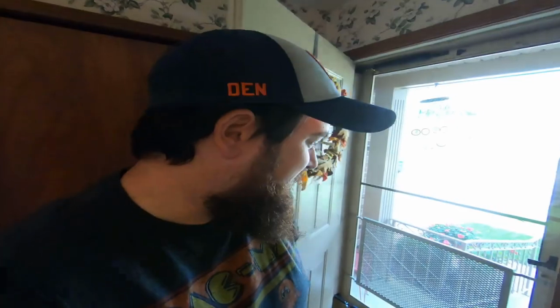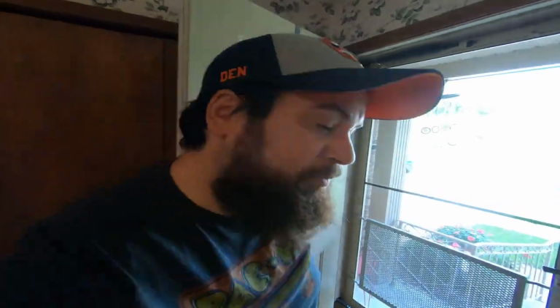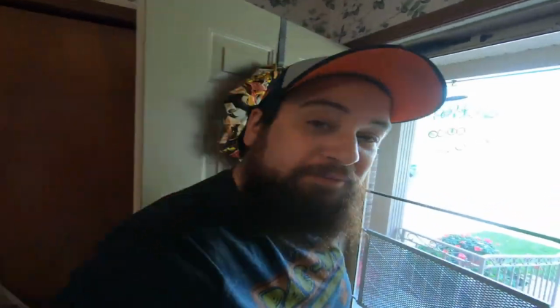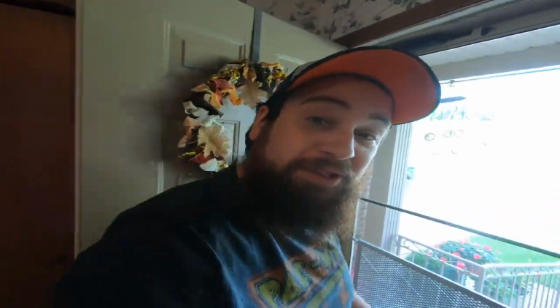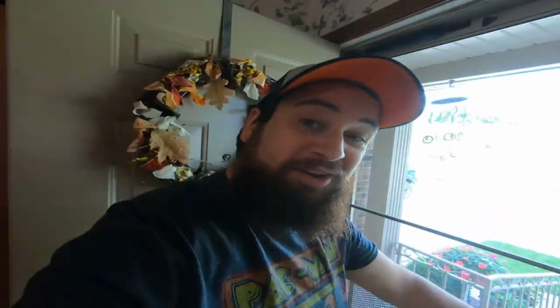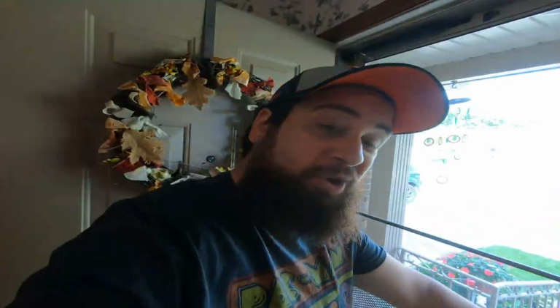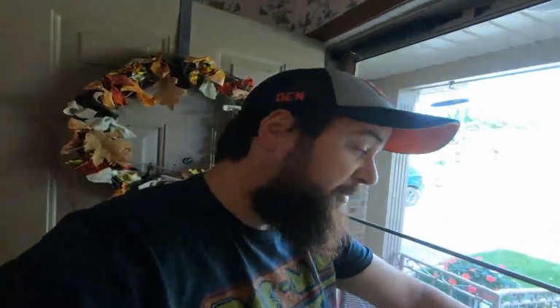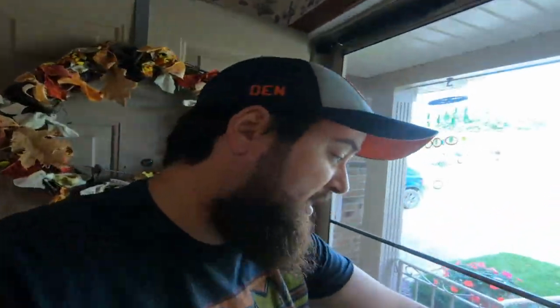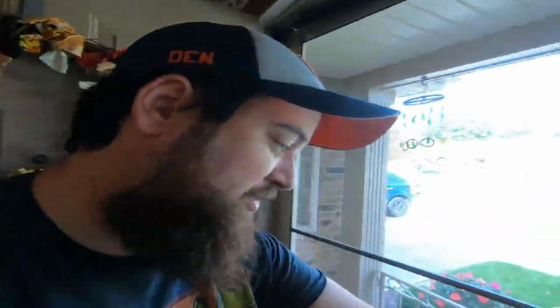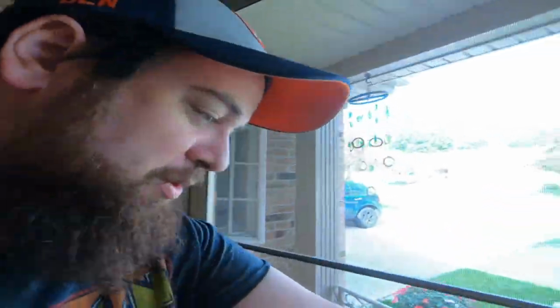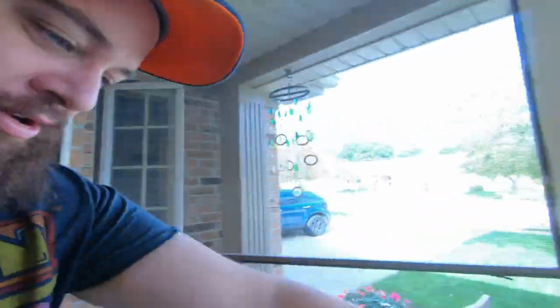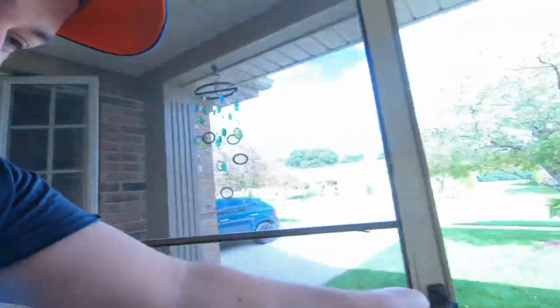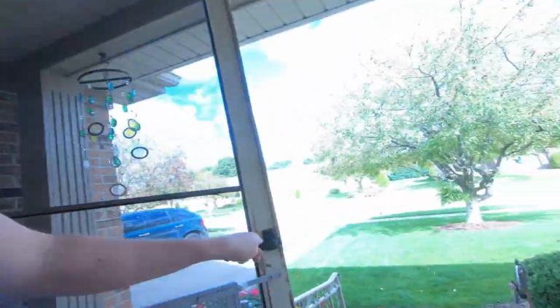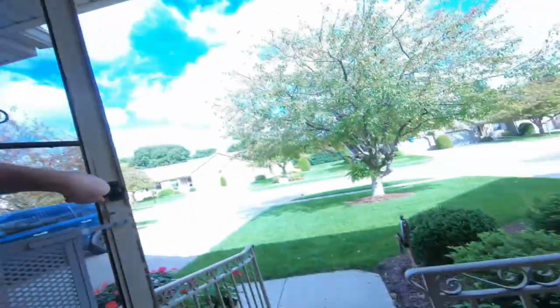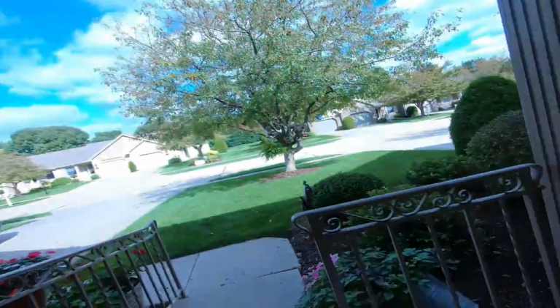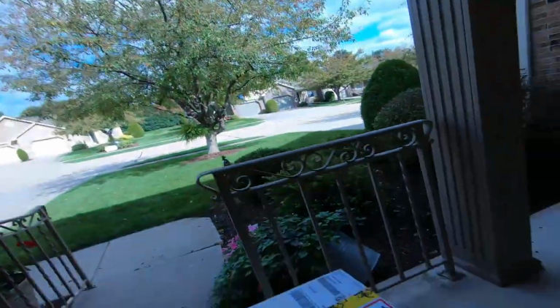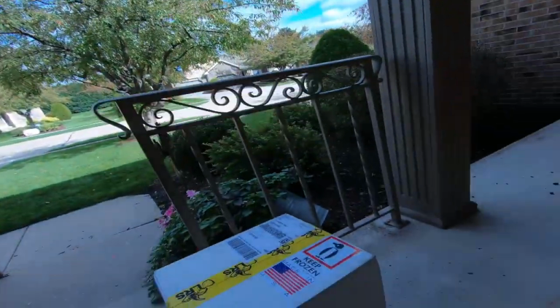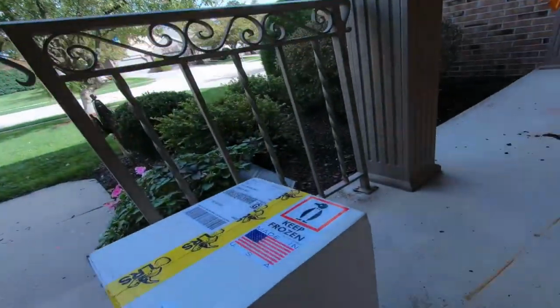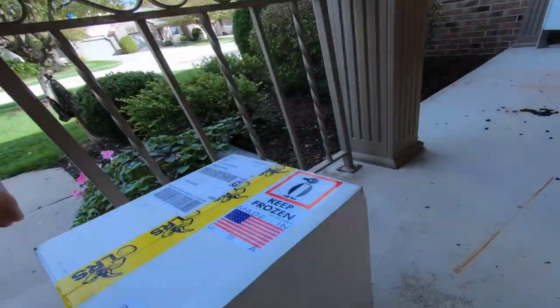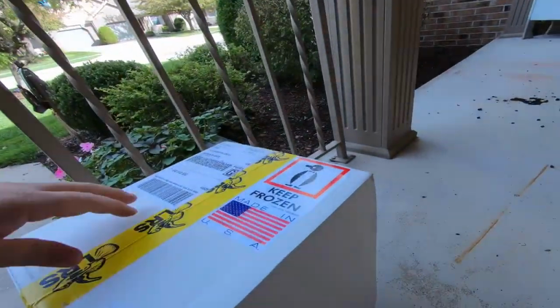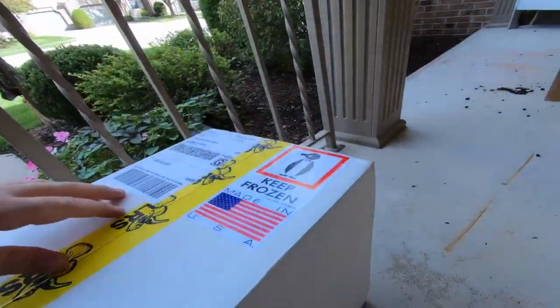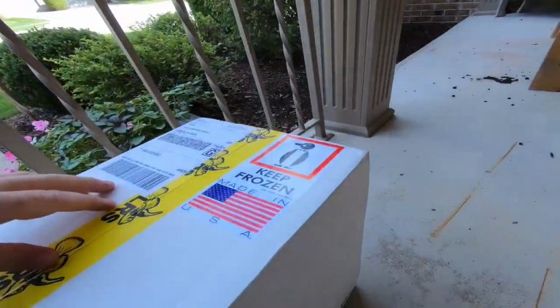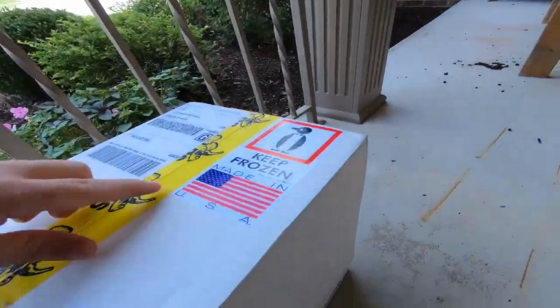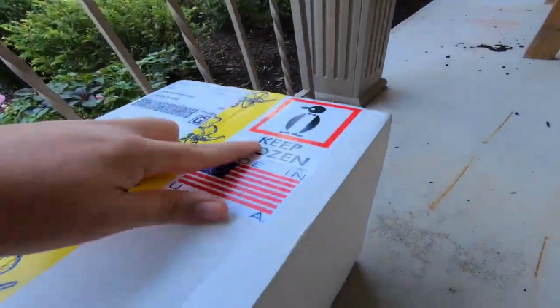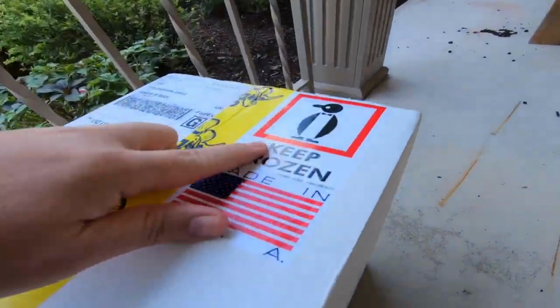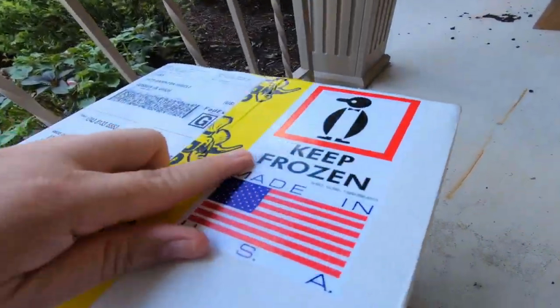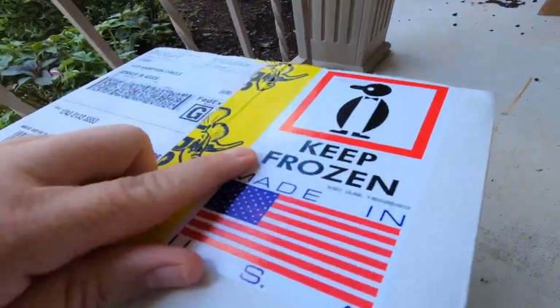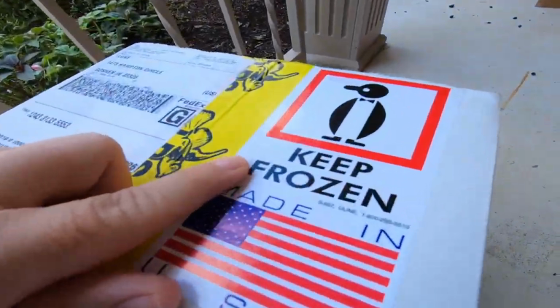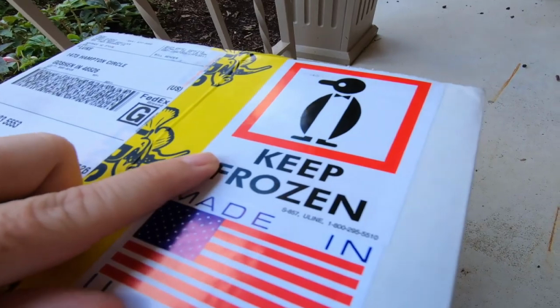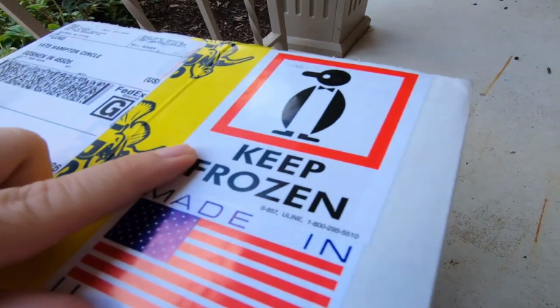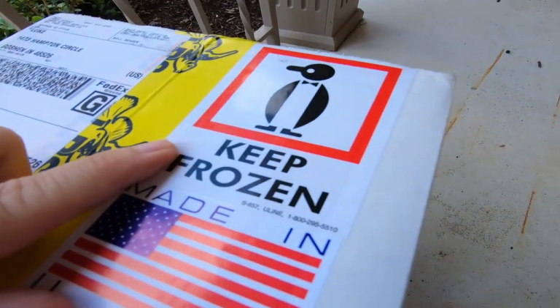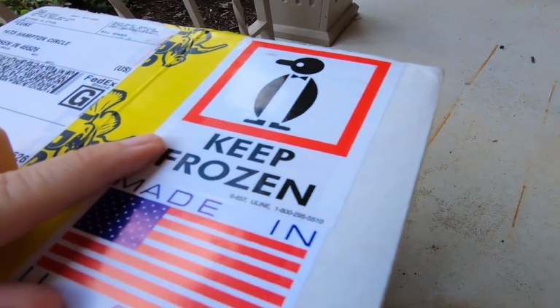I've been waiting for this for a couple of days. And it says 'keep frozen' on the box.